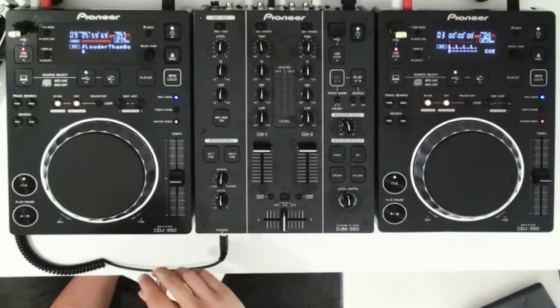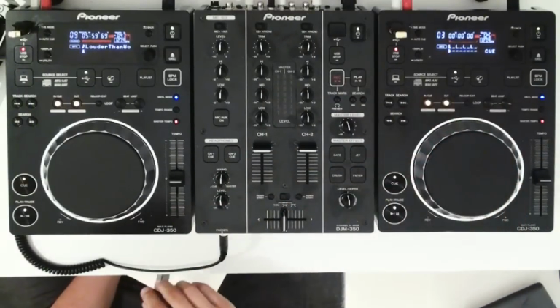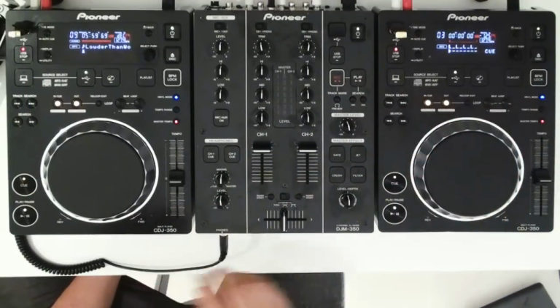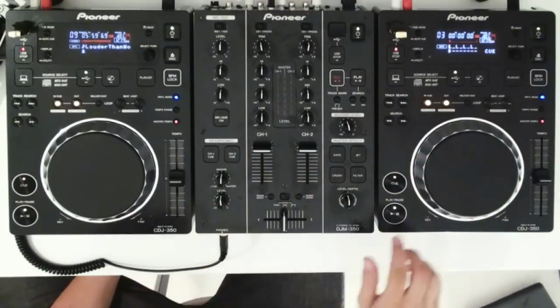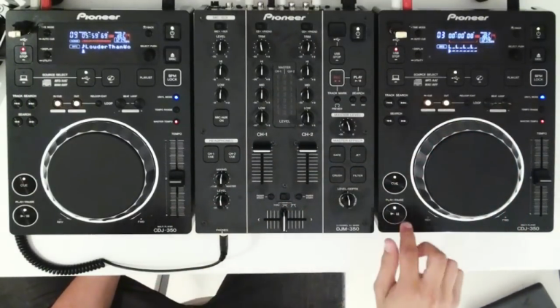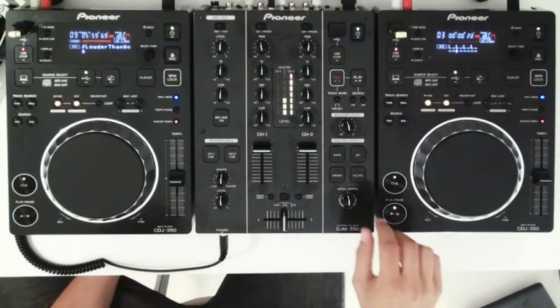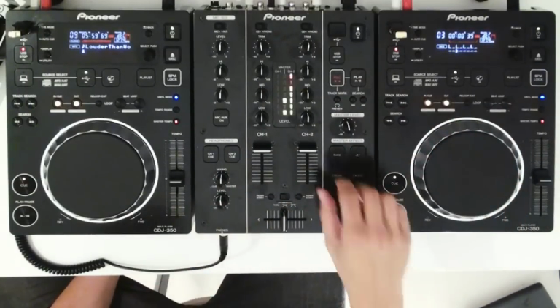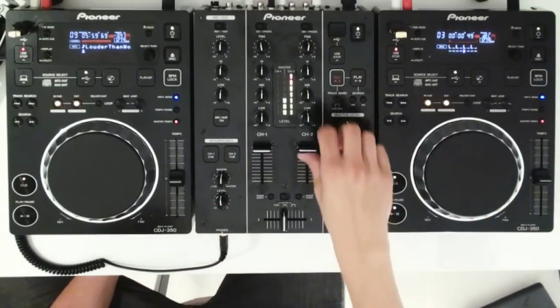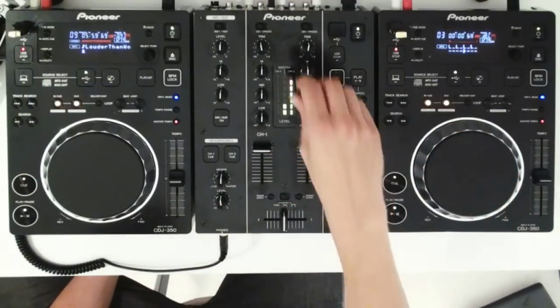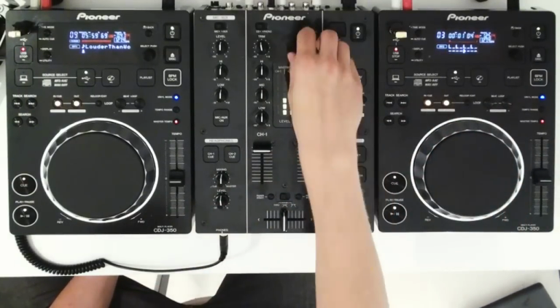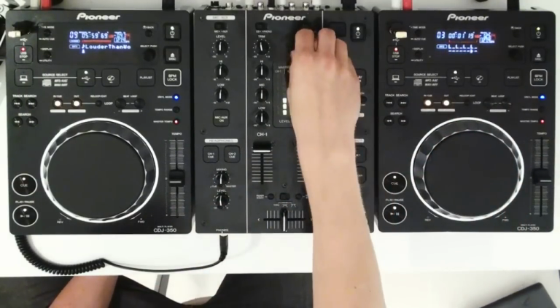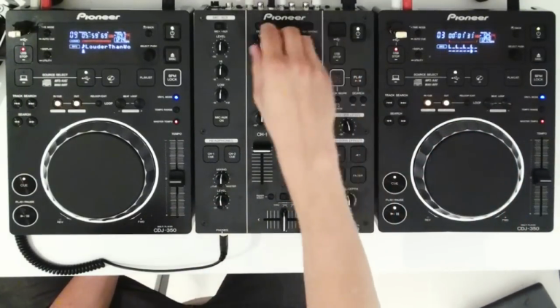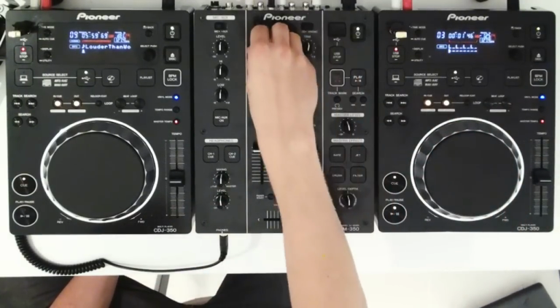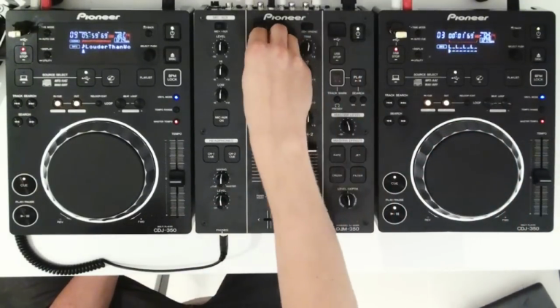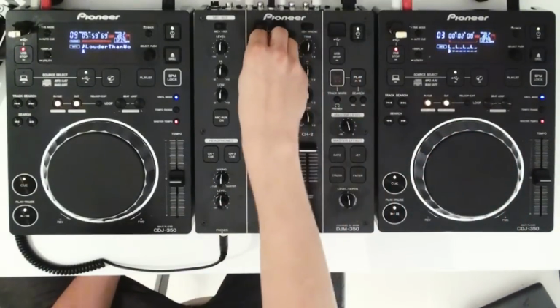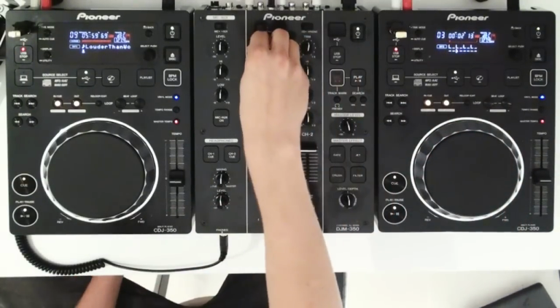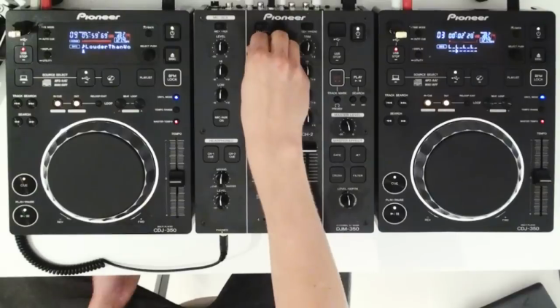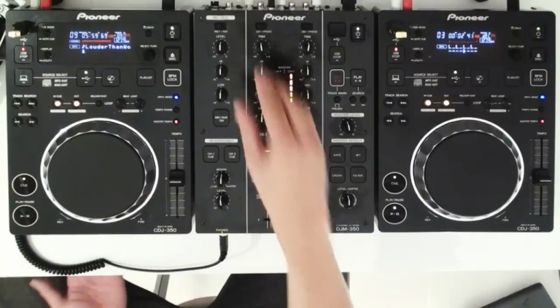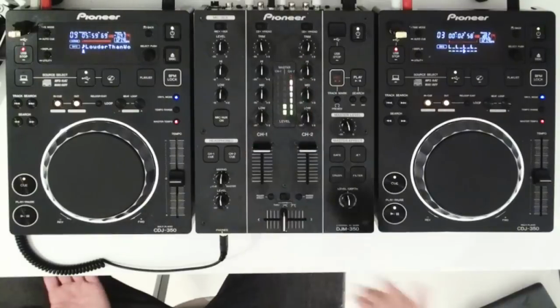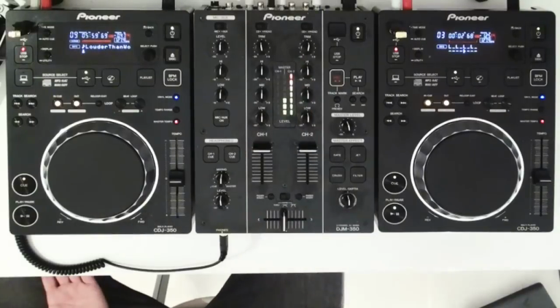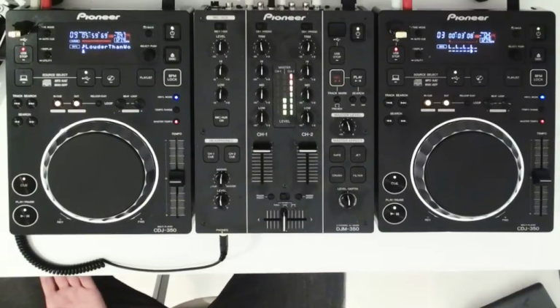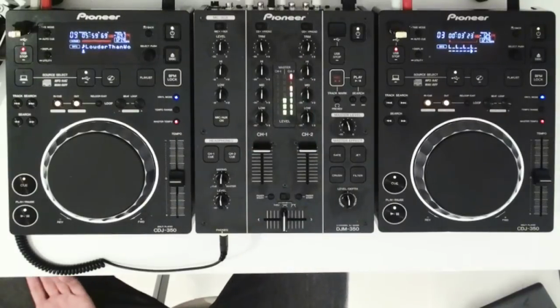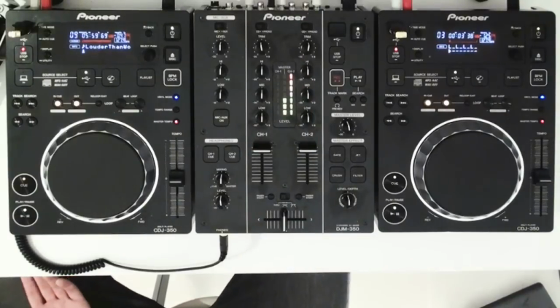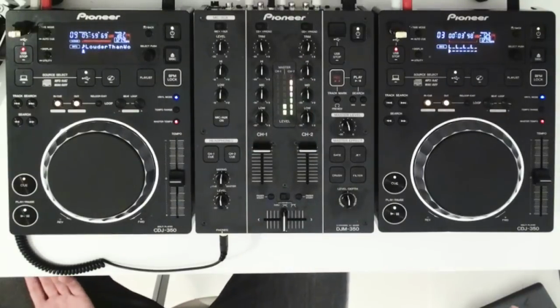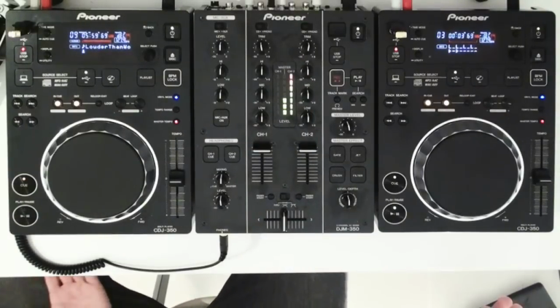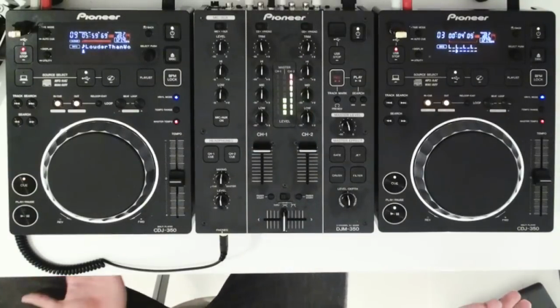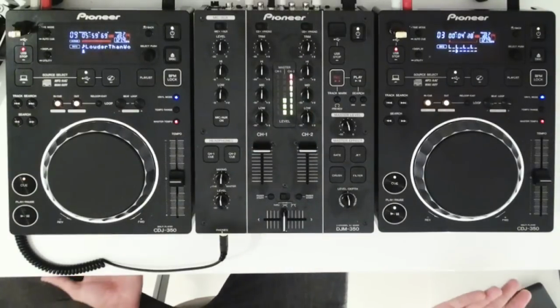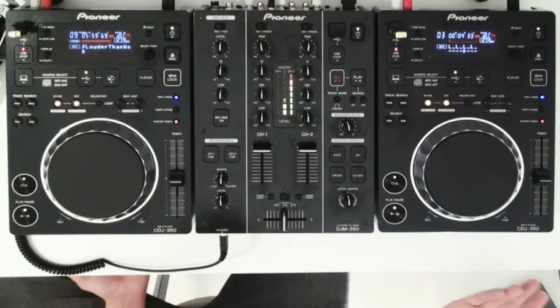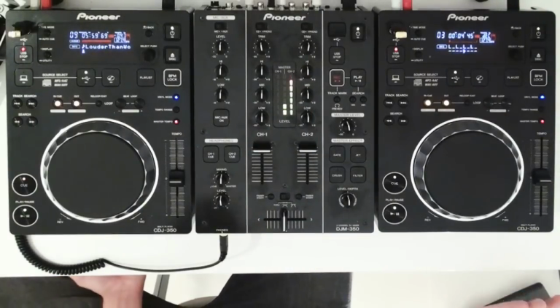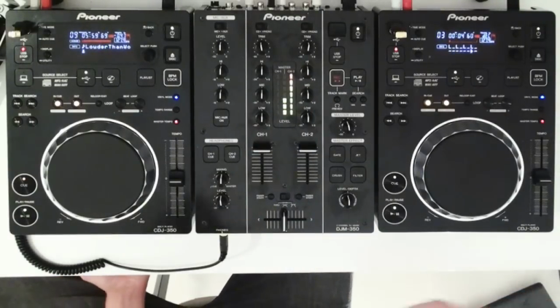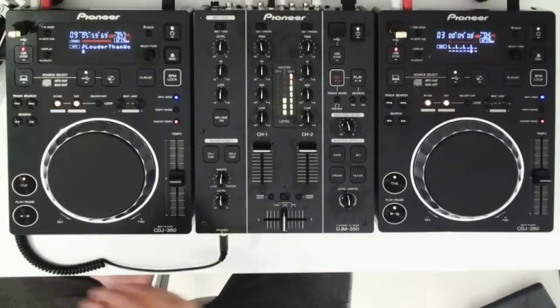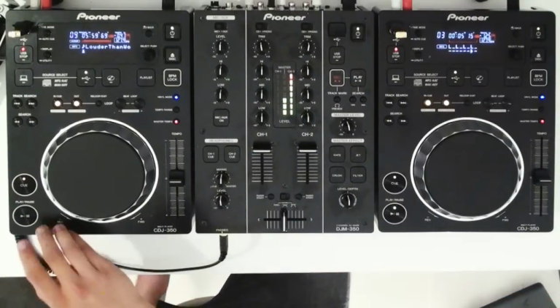So if I play this here, it makes it ridiculously easy to beat match. Anyone could do it.